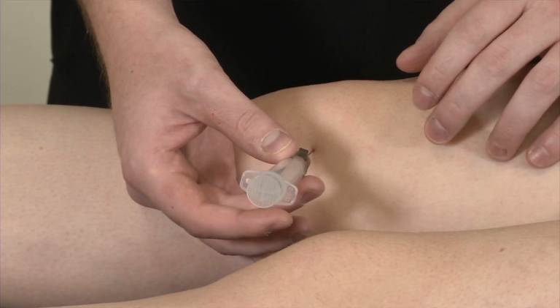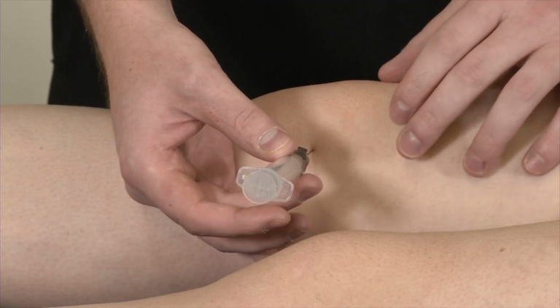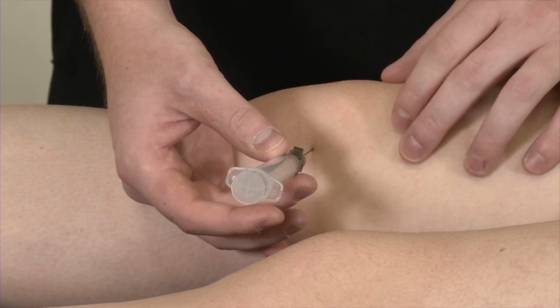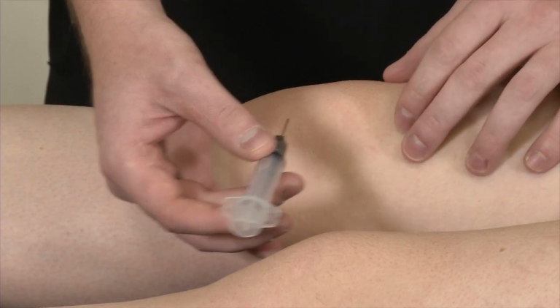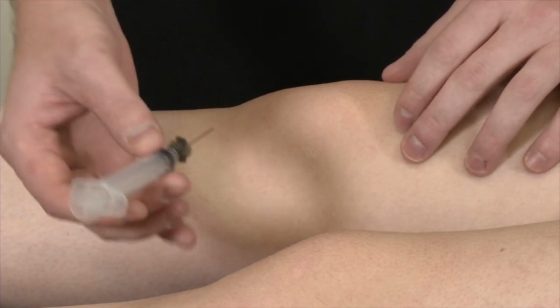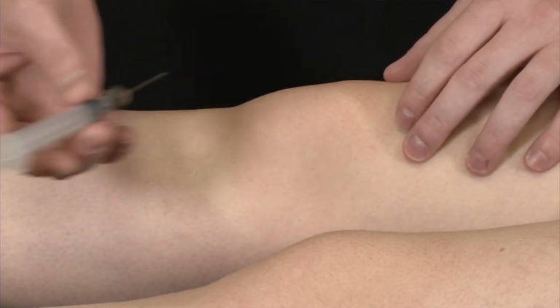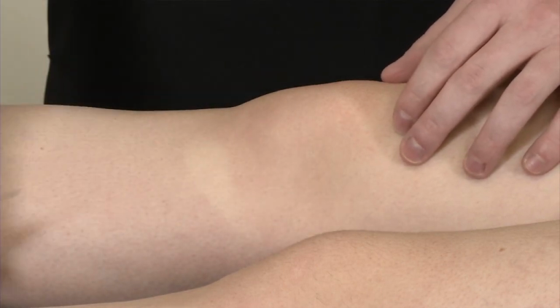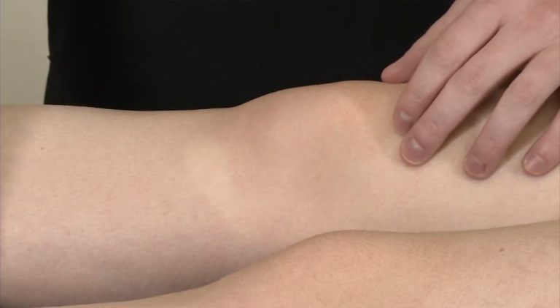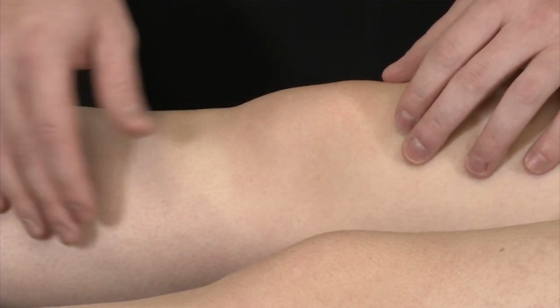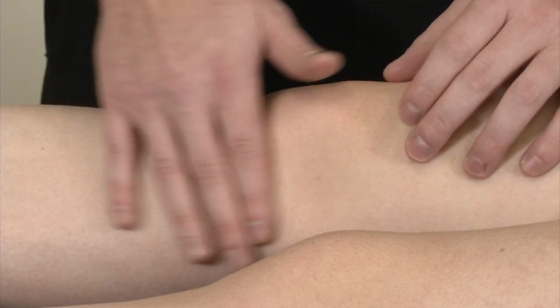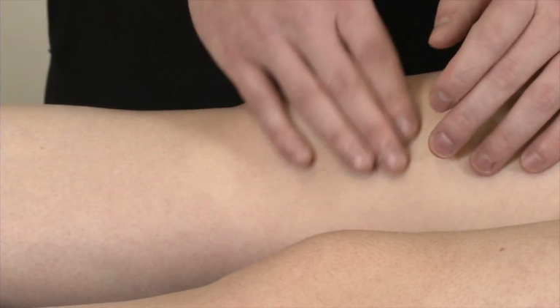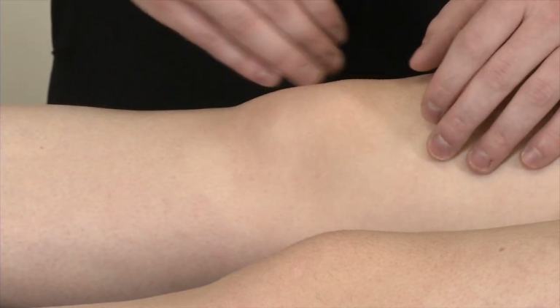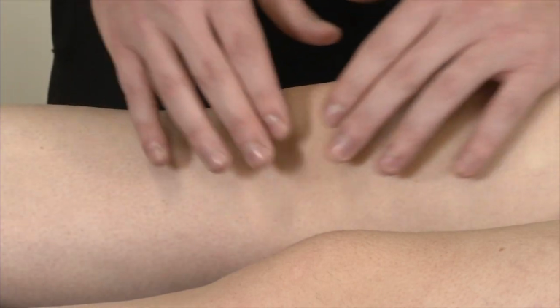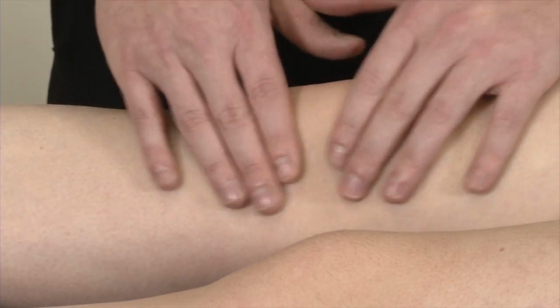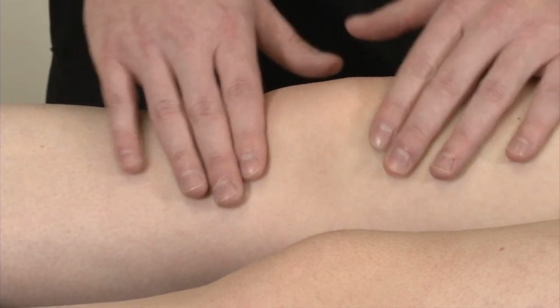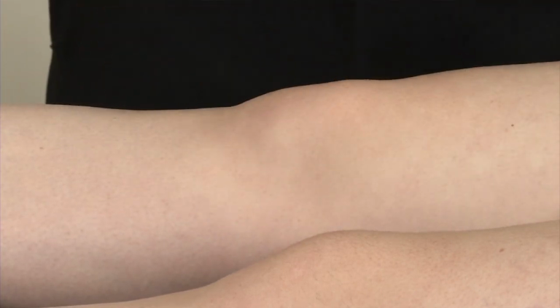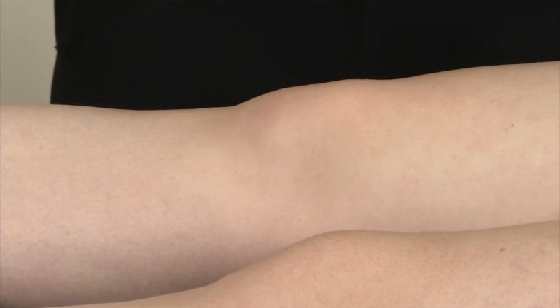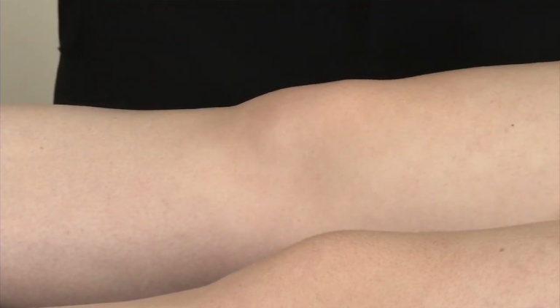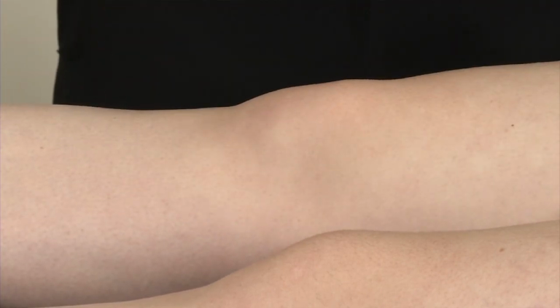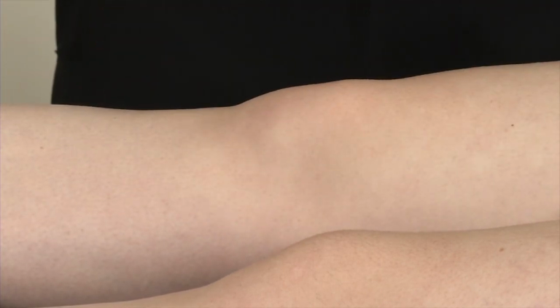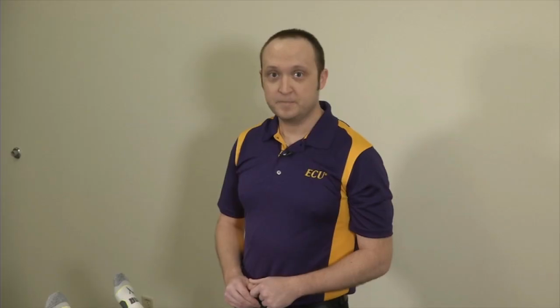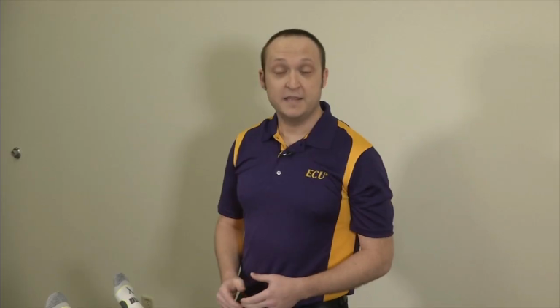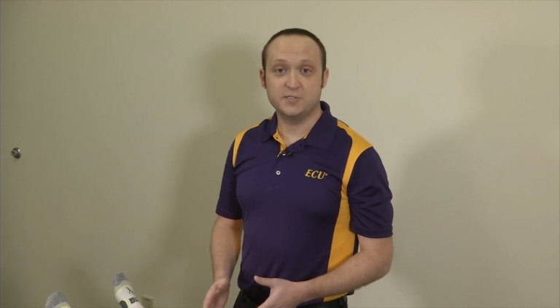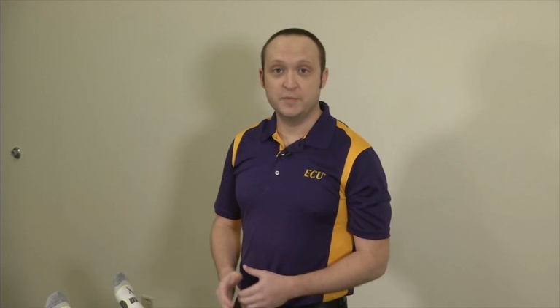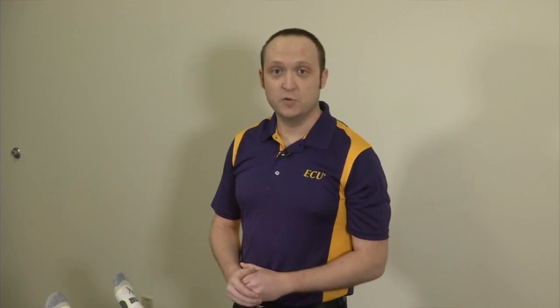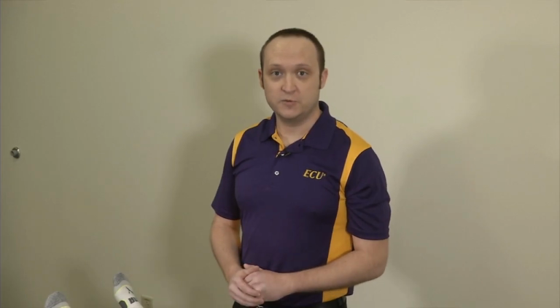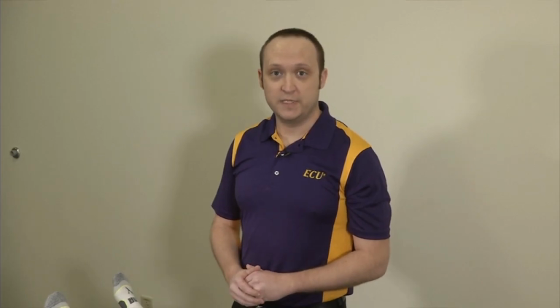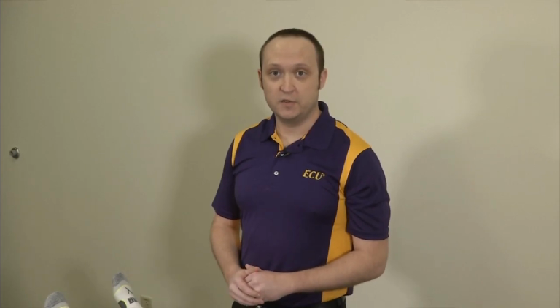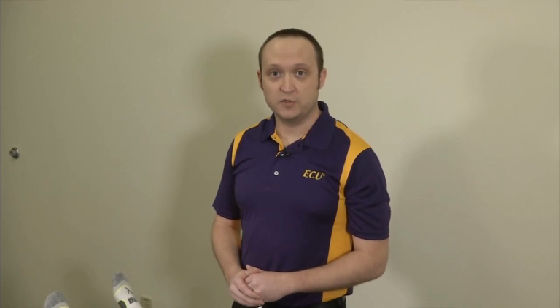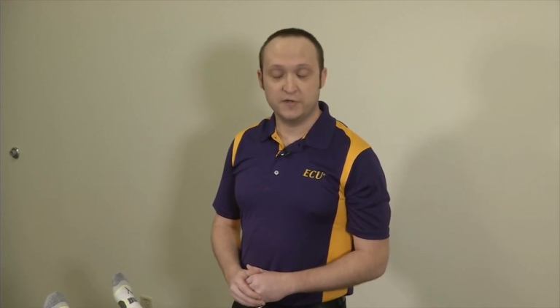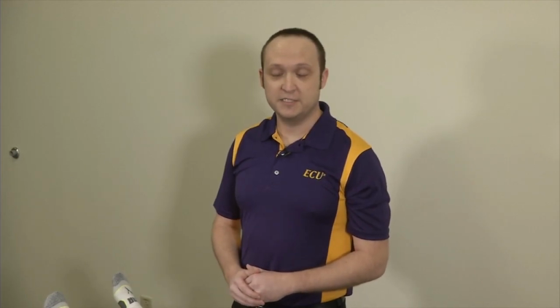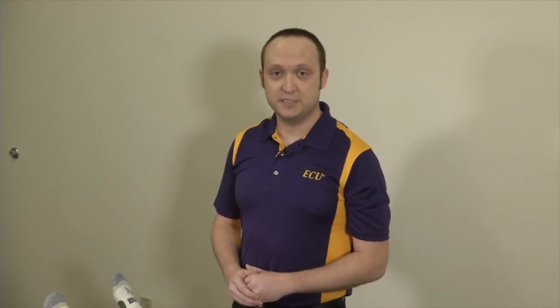At that point, you can then withdraw your syringe, clean off the skin, and put a sterile bandage on. And that's your medial retropatellar approach for knee injection.